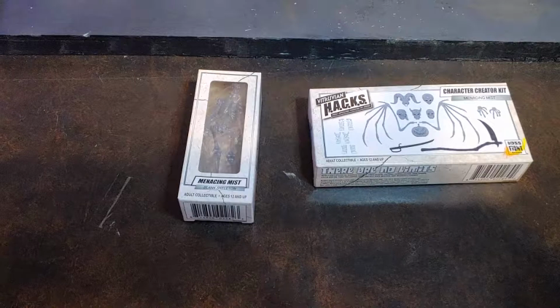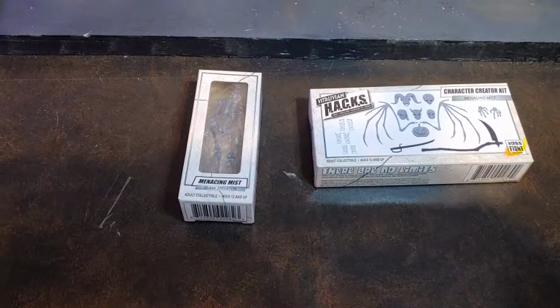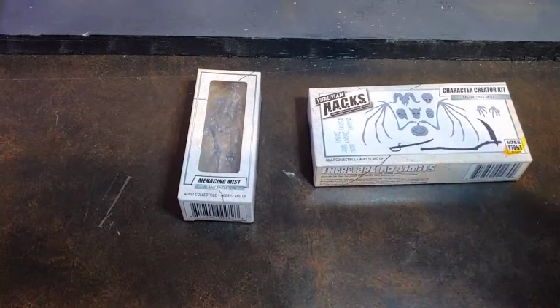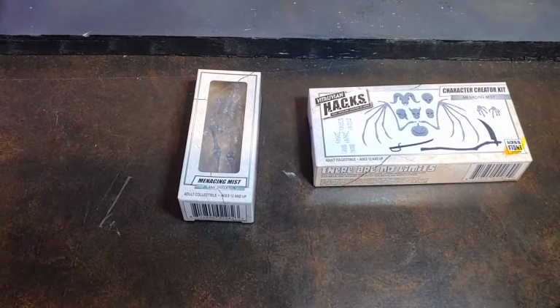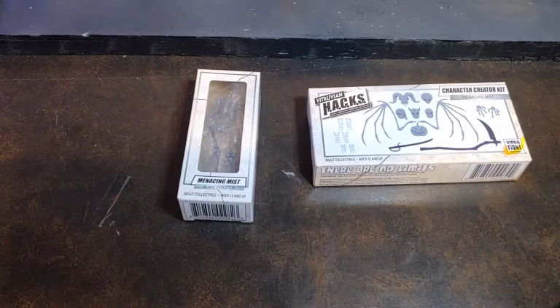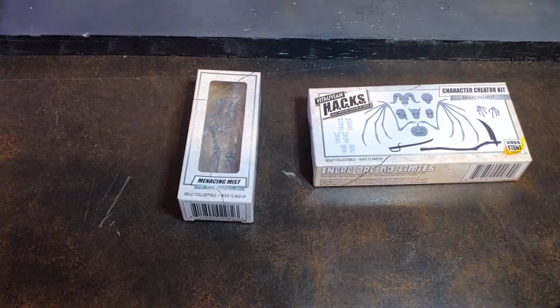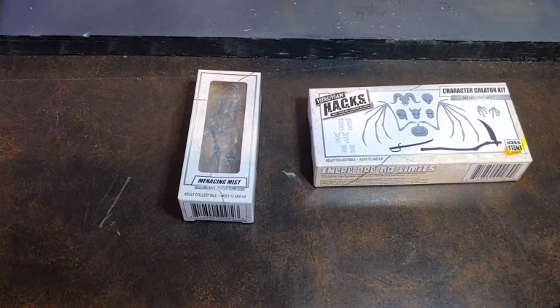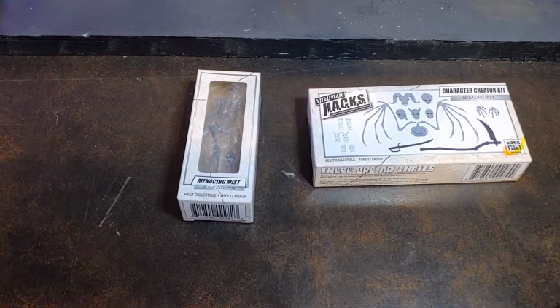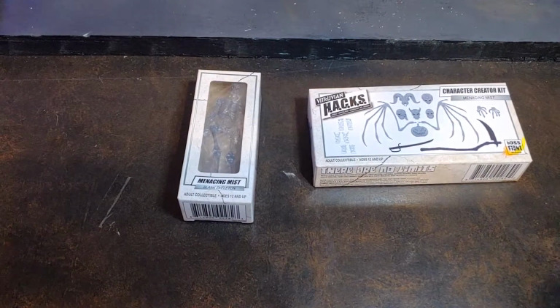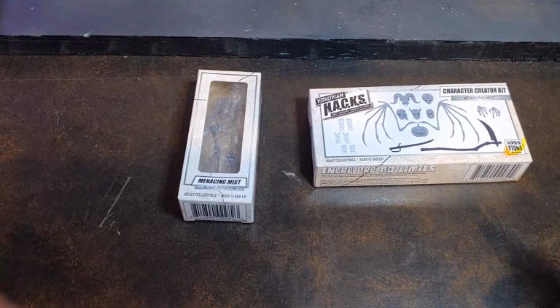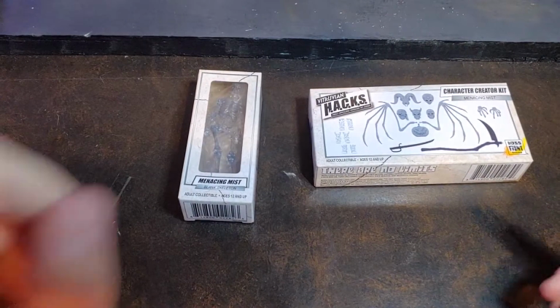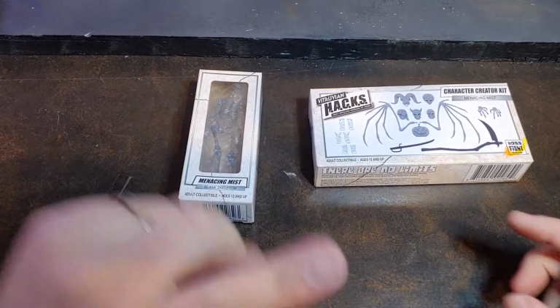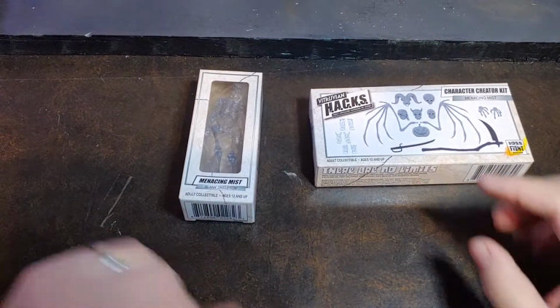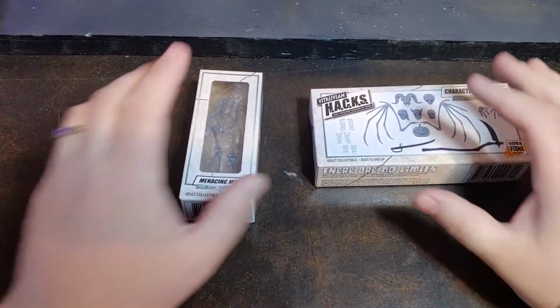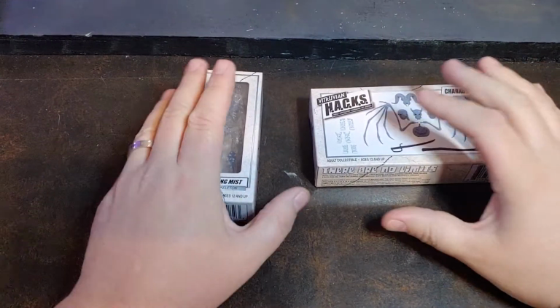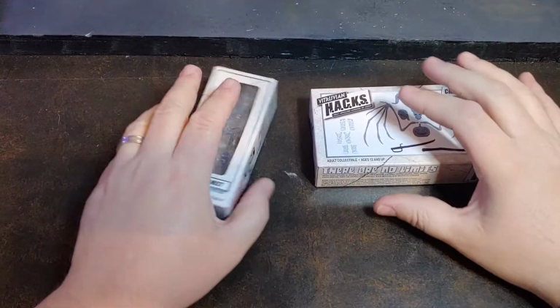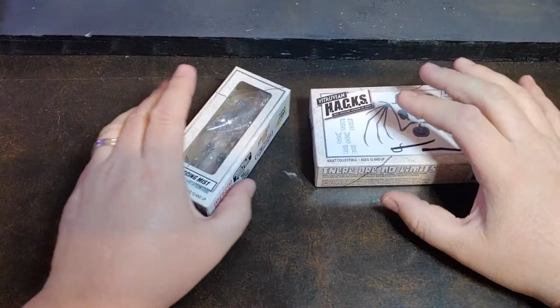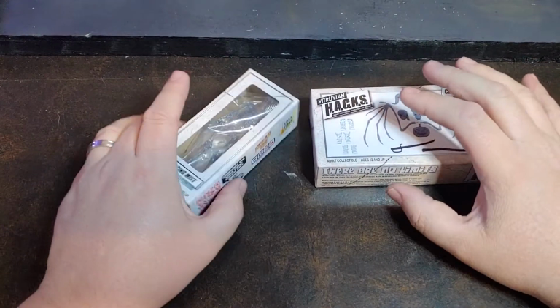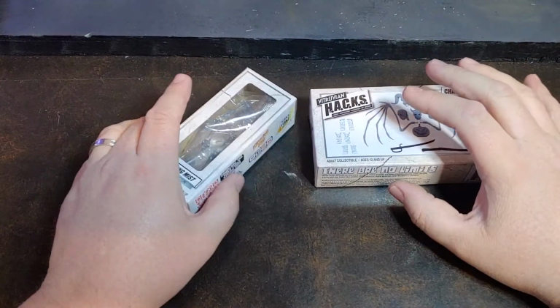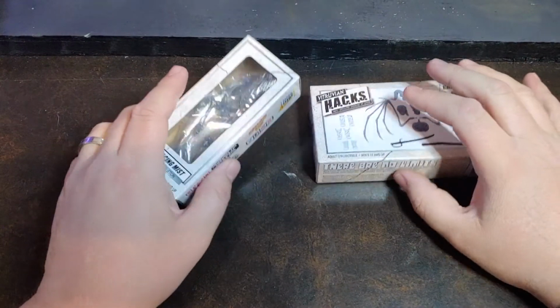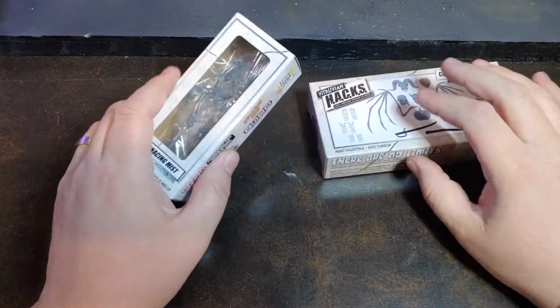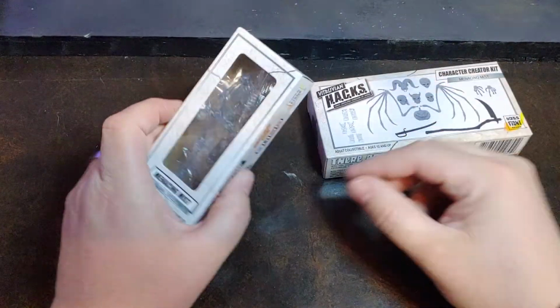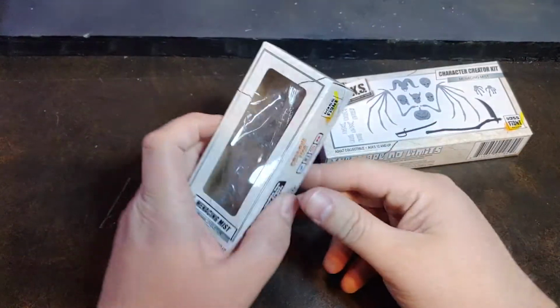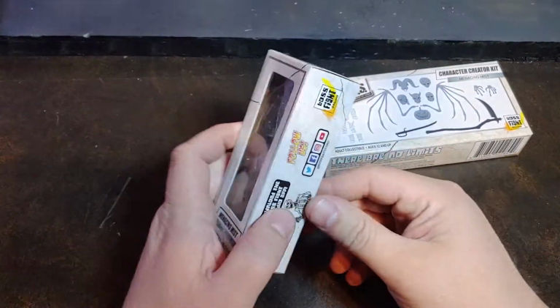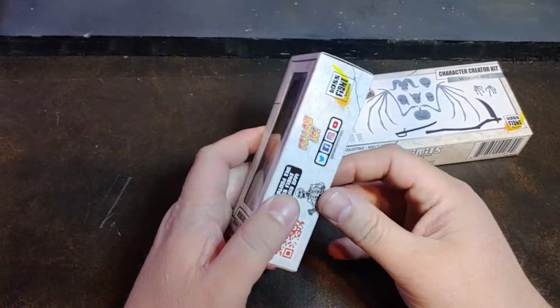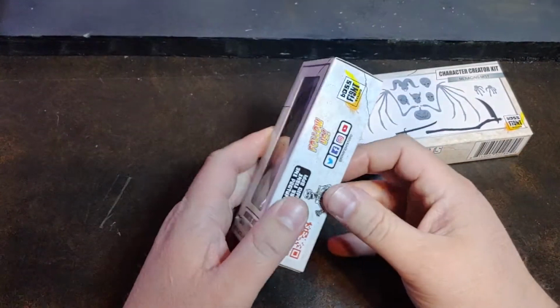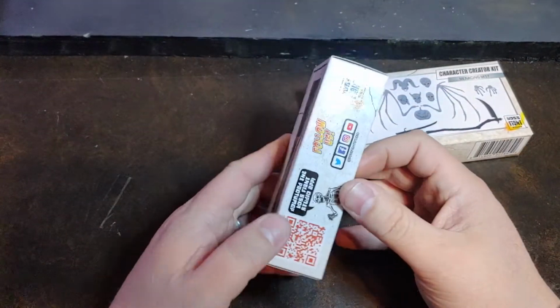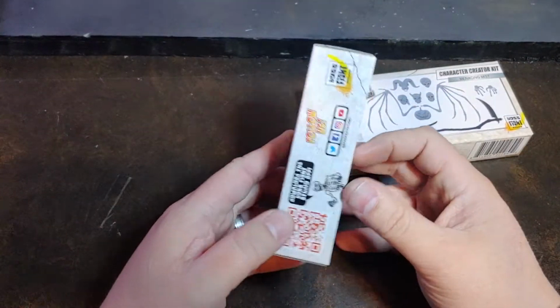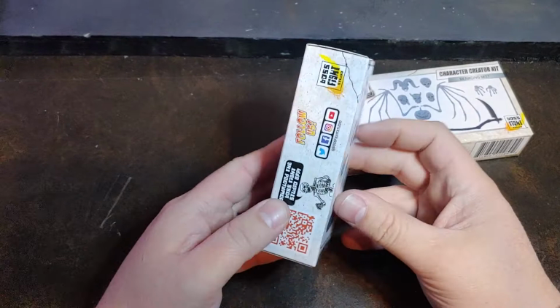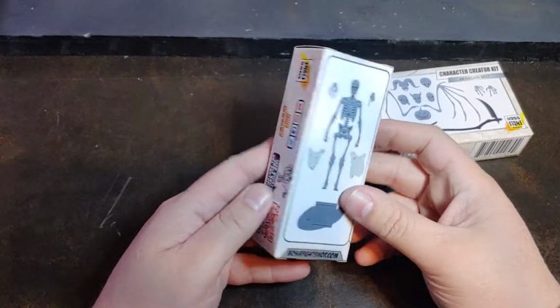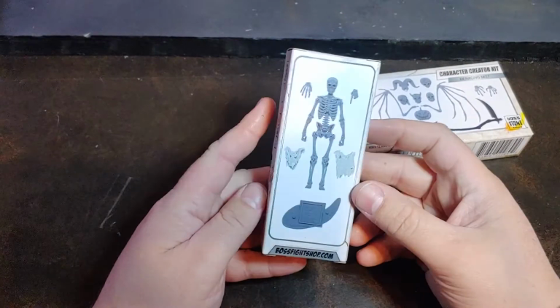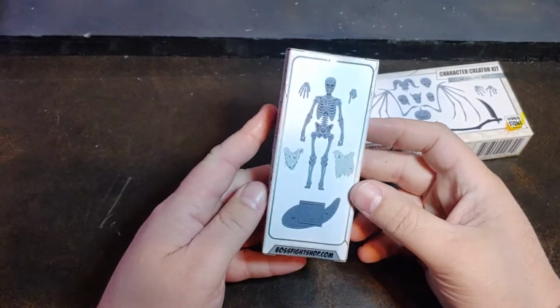How are we doing today guys? Once again, thank you for tuning in to Viper 9 Toy Videos. Today I have more Boss Fight Studio.